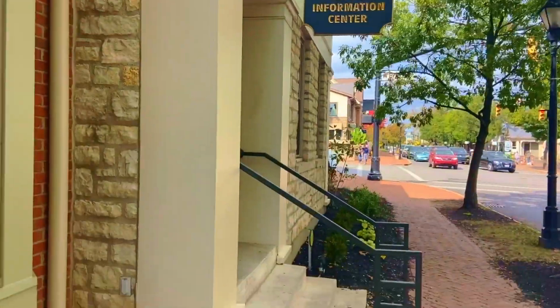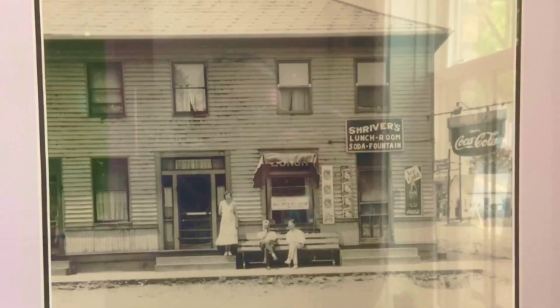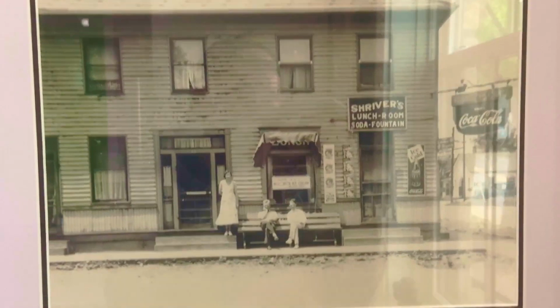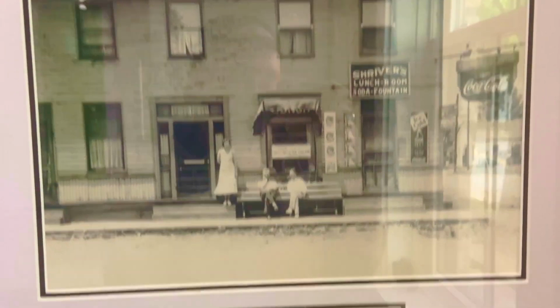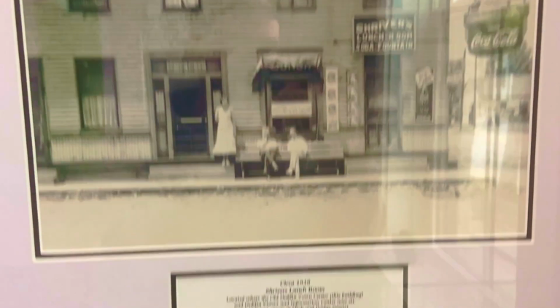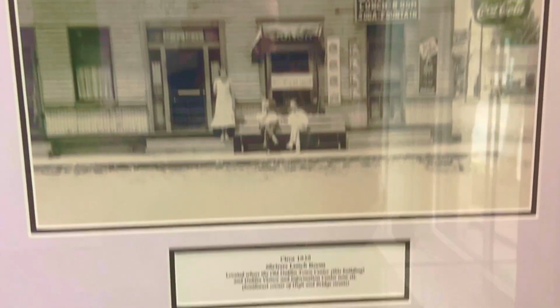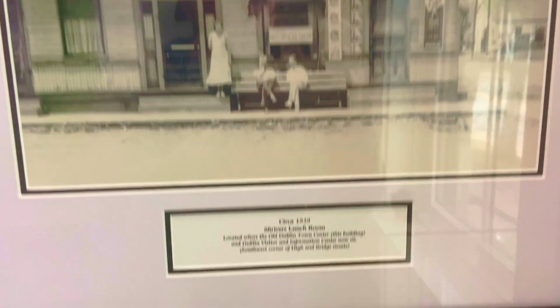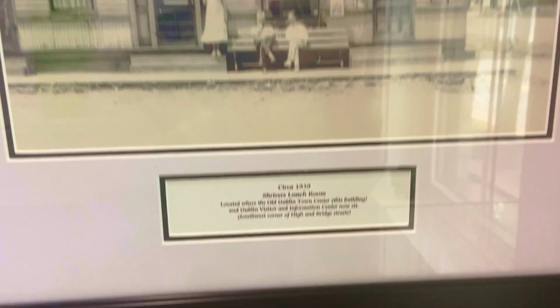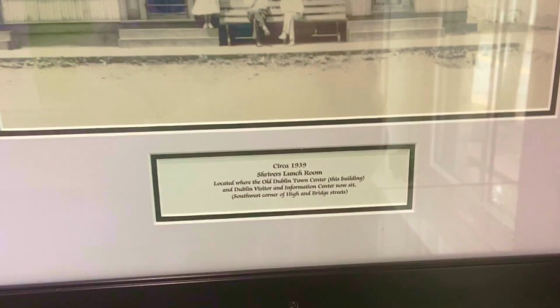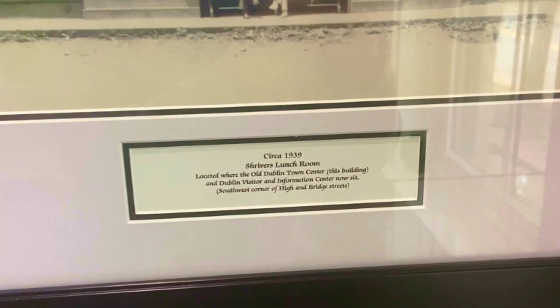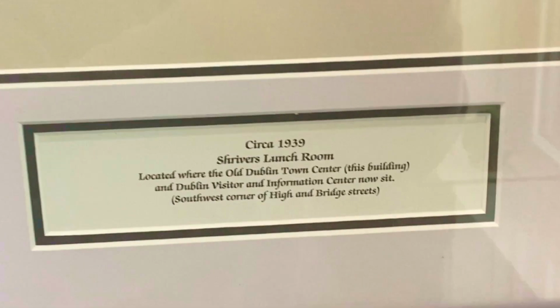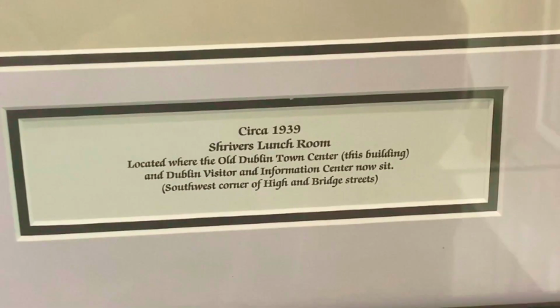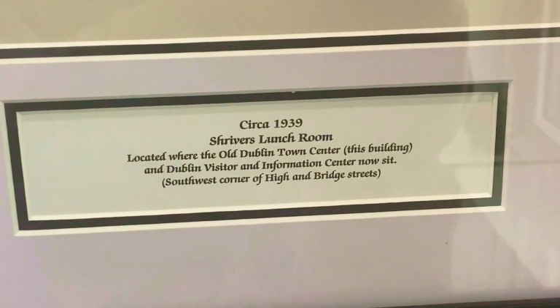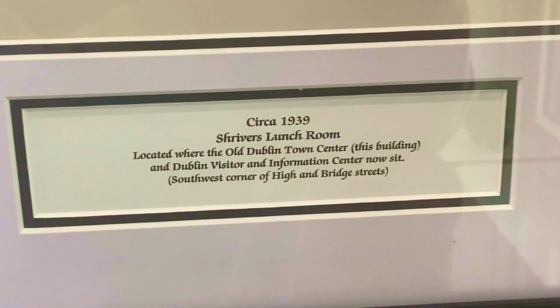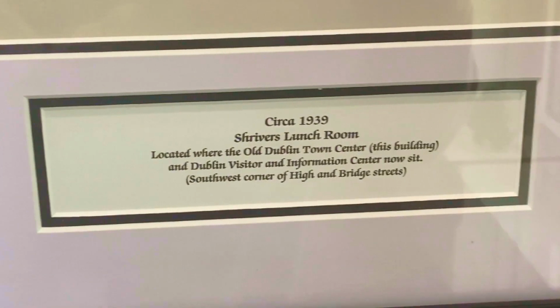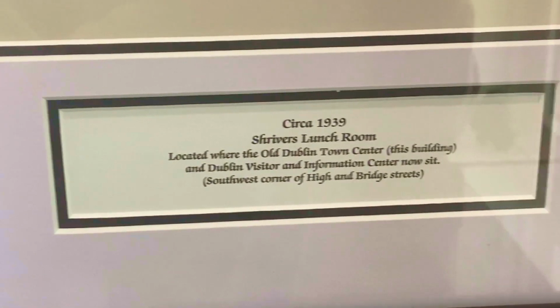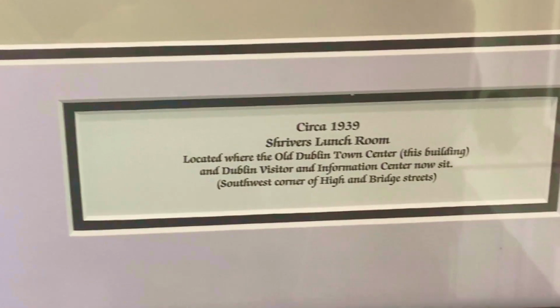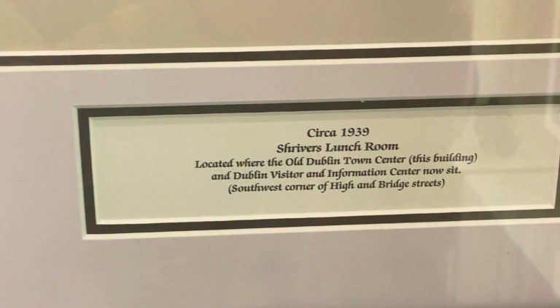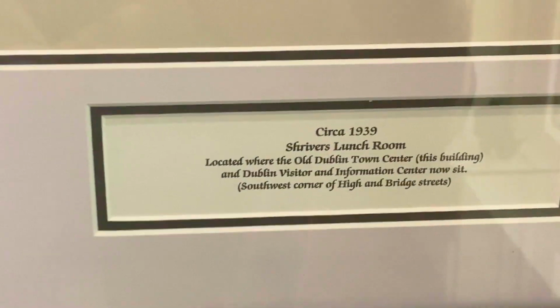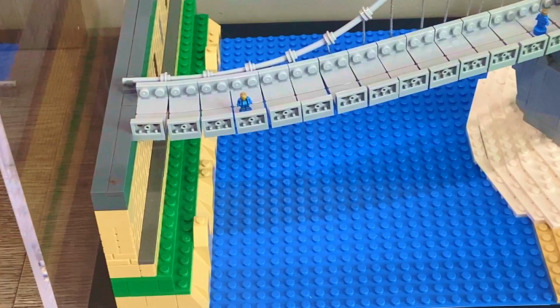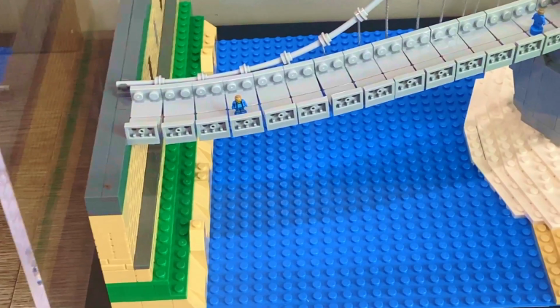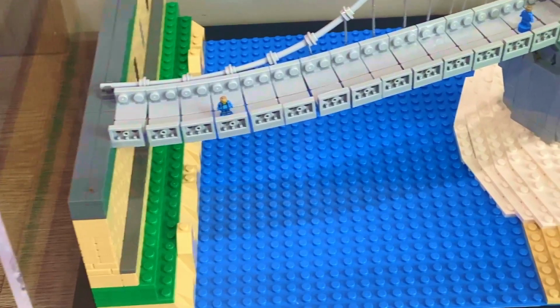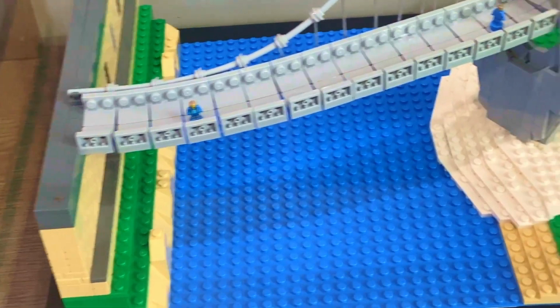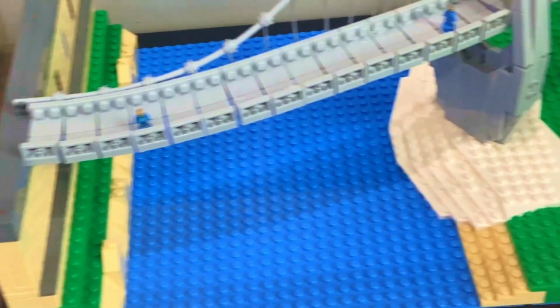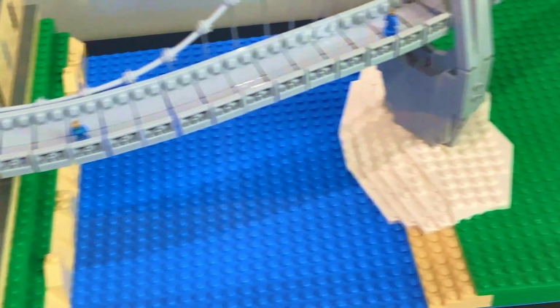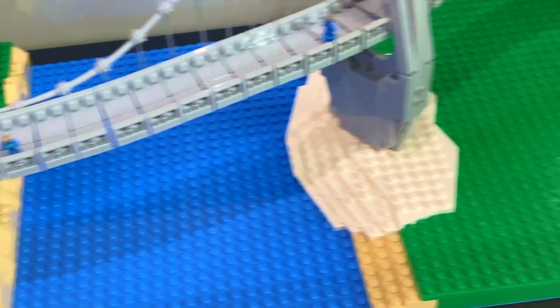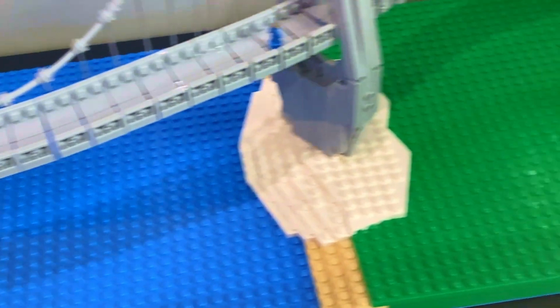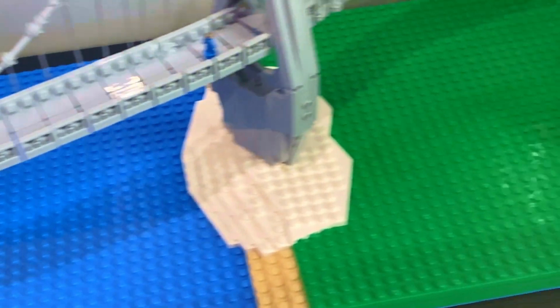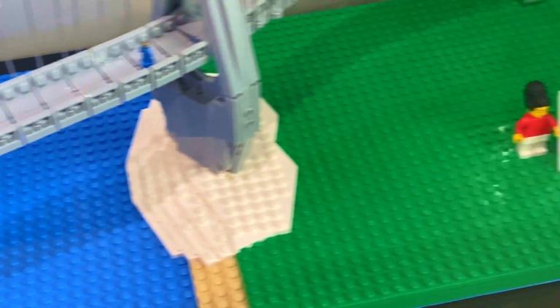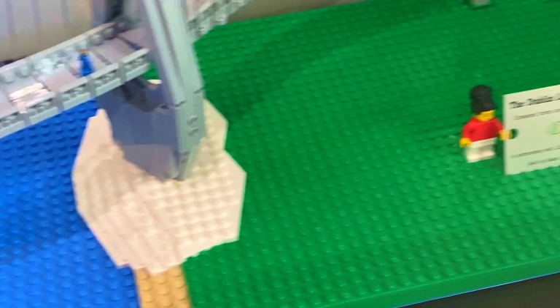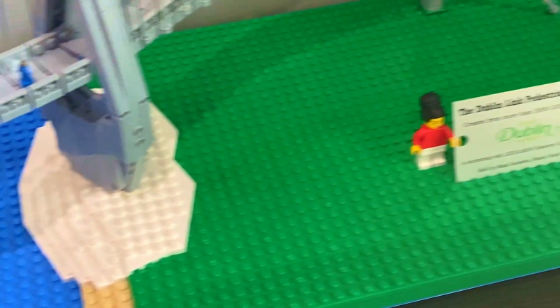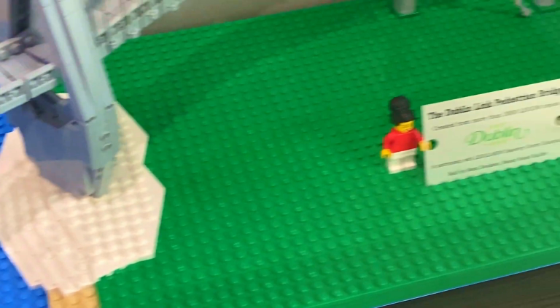And now we come full circle, finishing where we started at the Visitor Center.